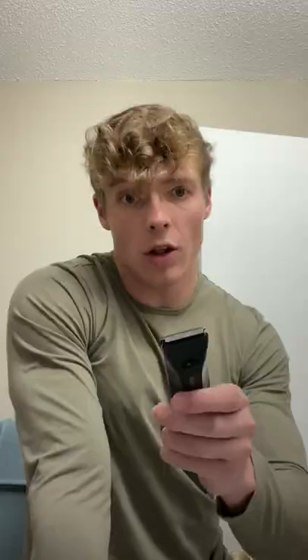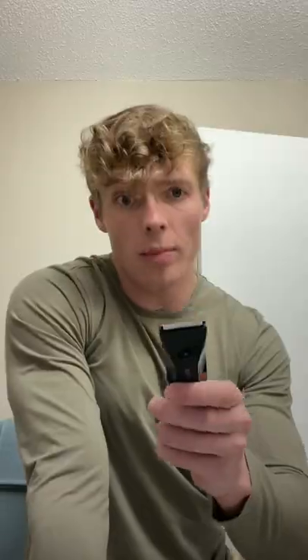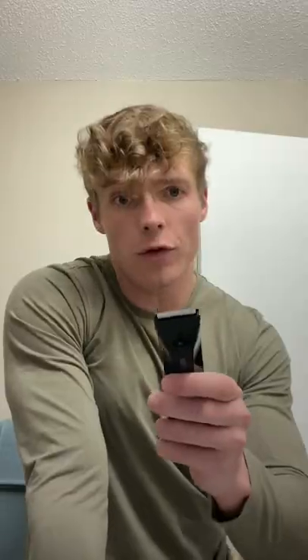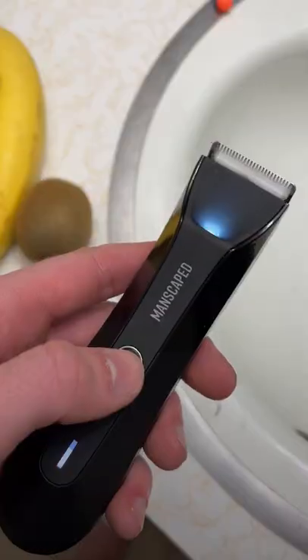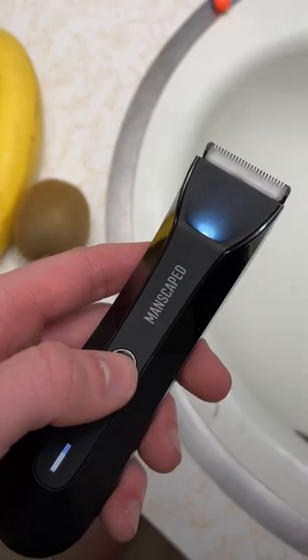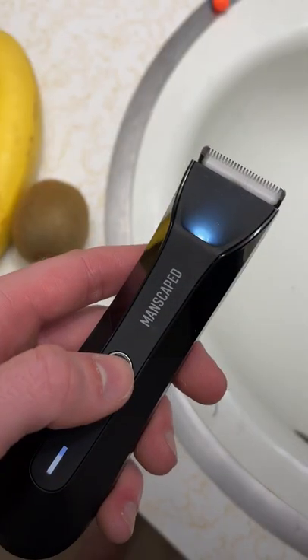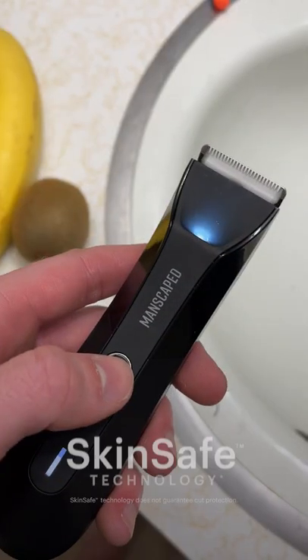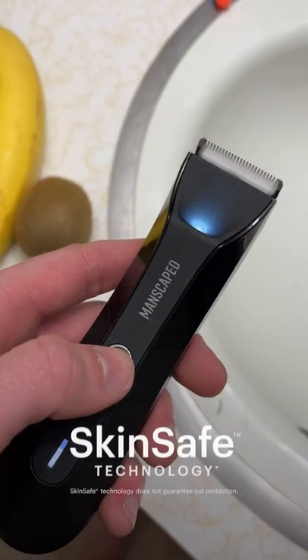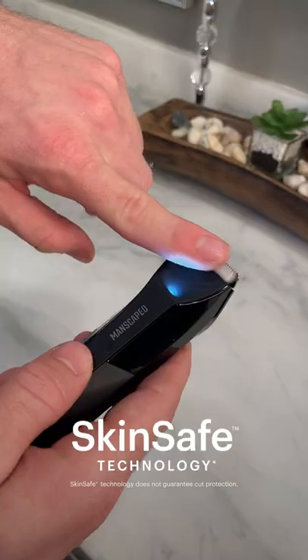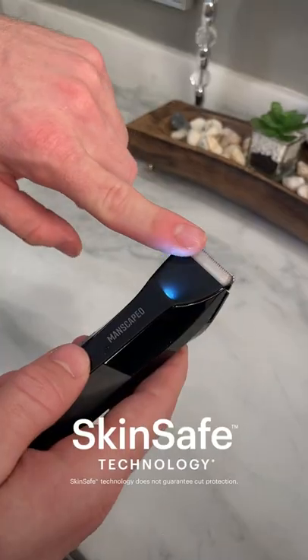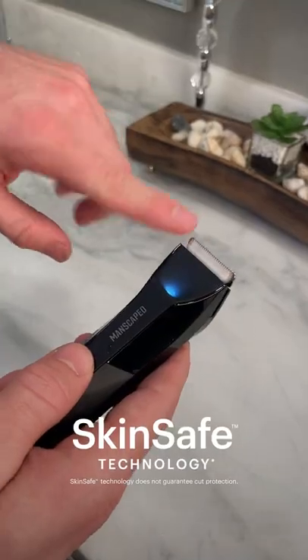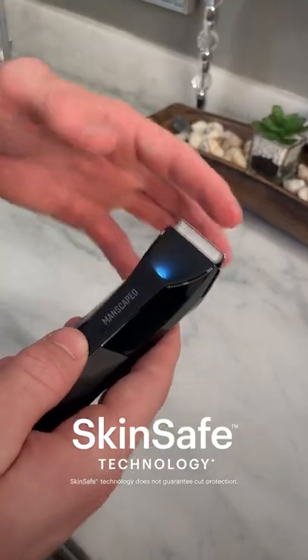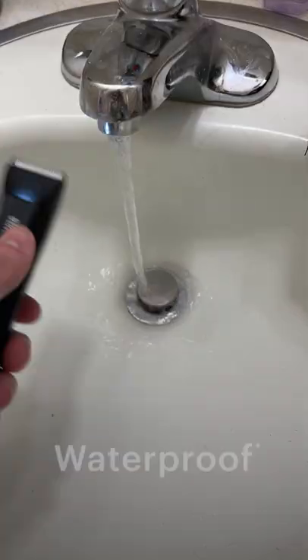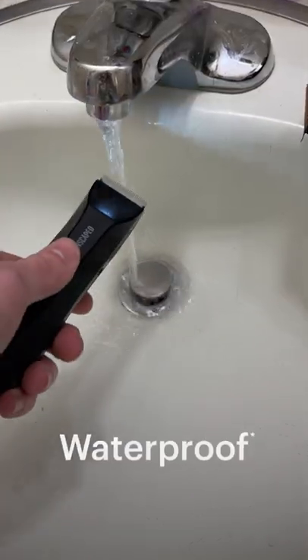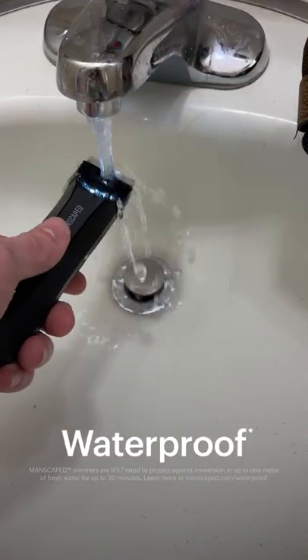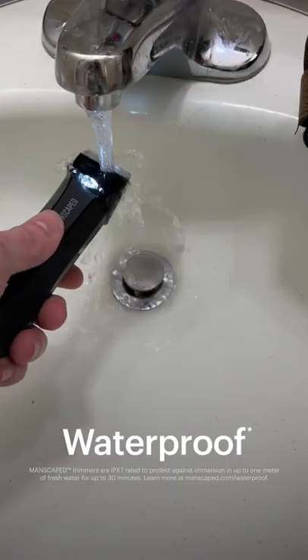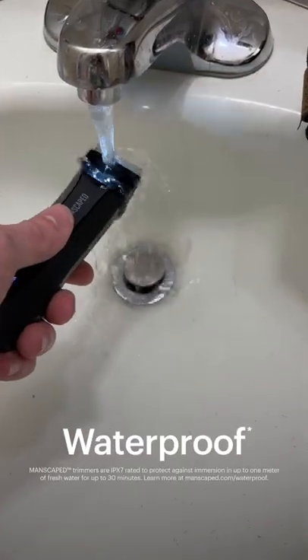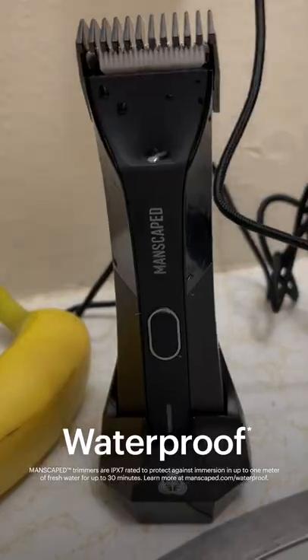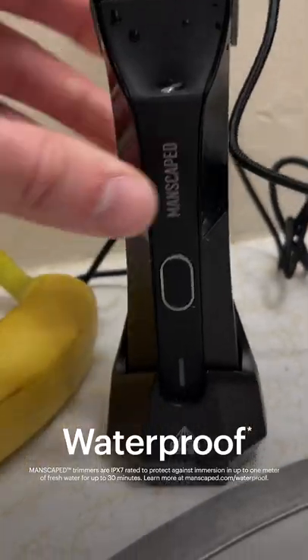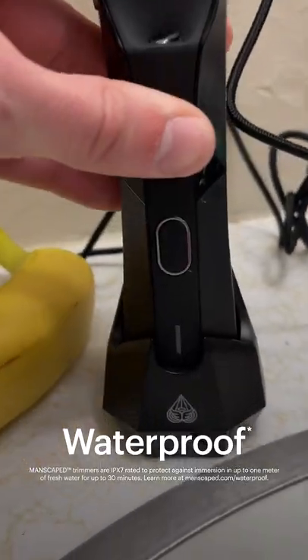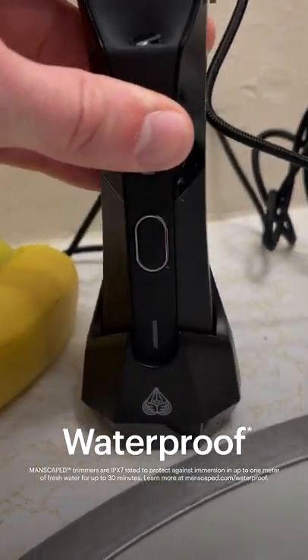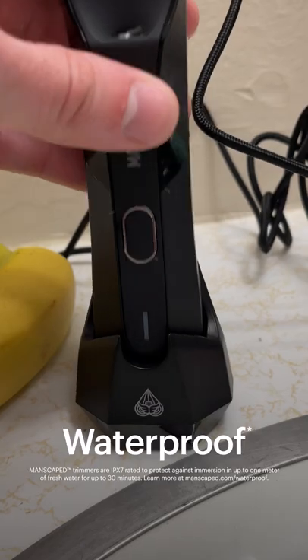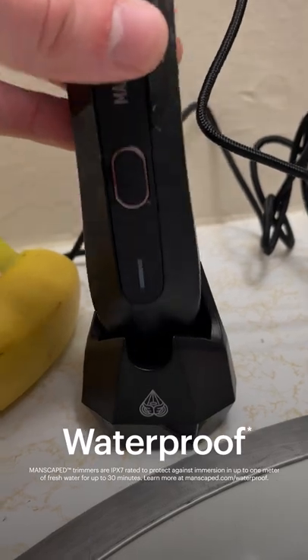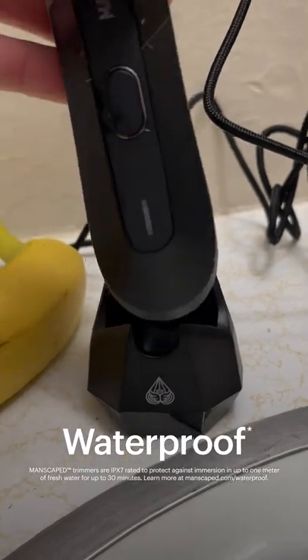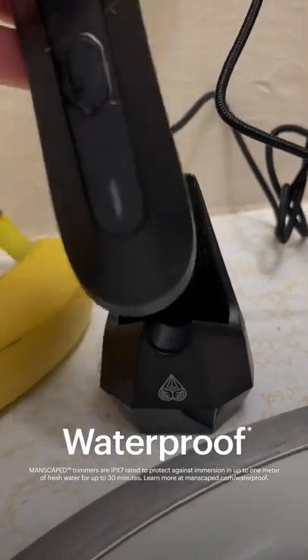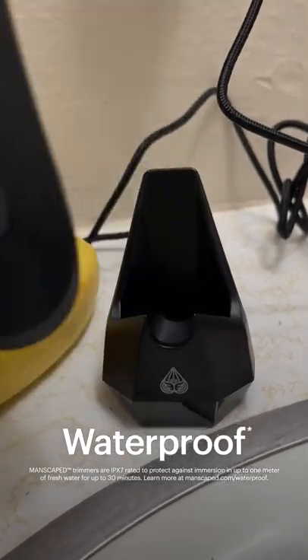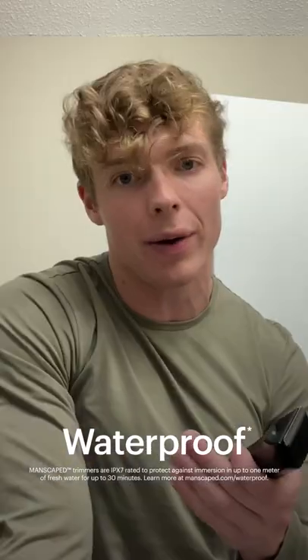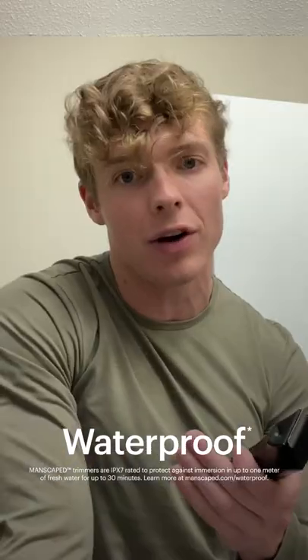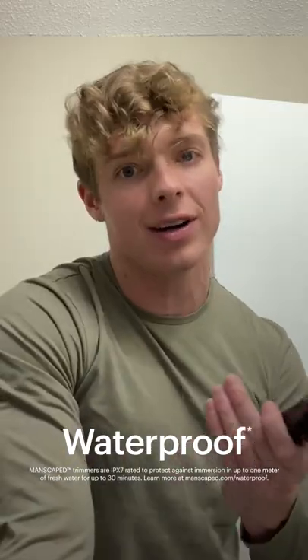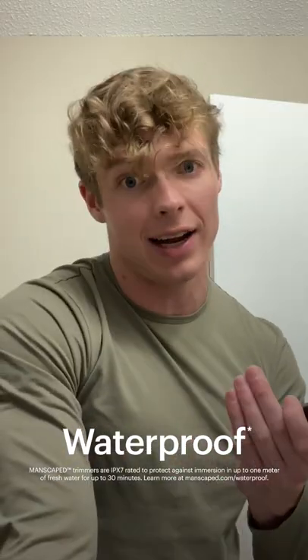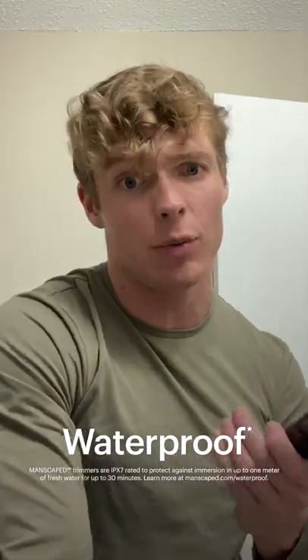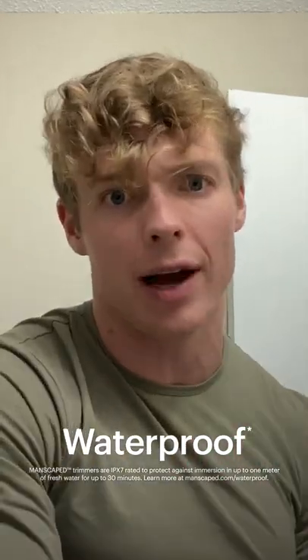The Lawn Mower 4.0 uses skin-safe ceramic blades, waterproof, and wireless charging. It means I can trim up wherever and whenever.